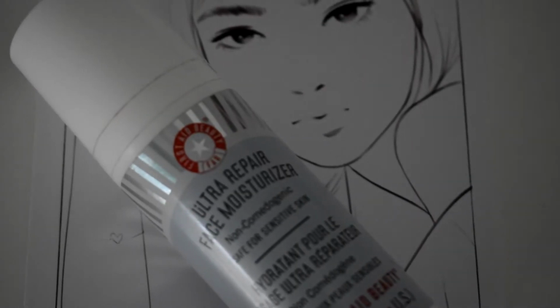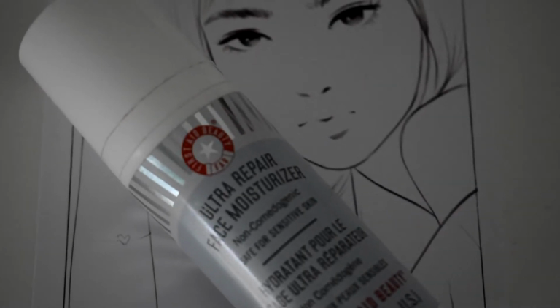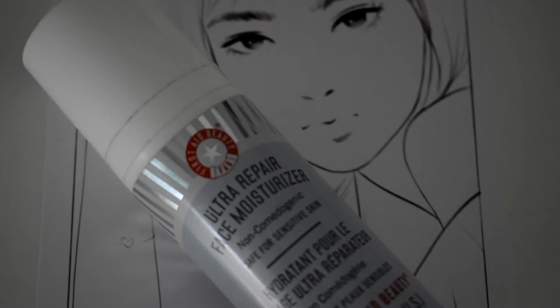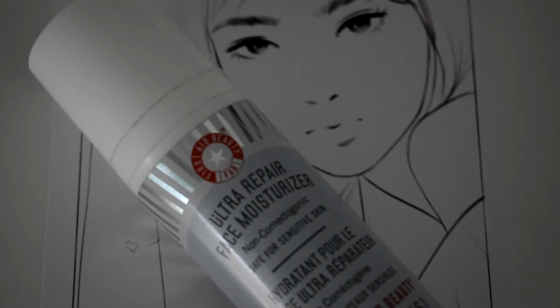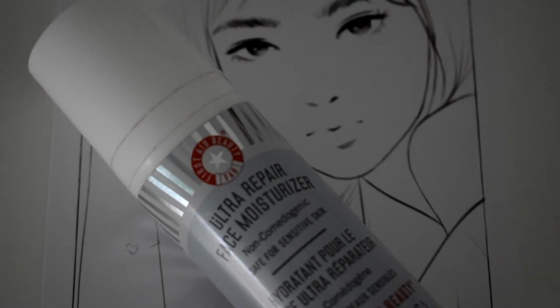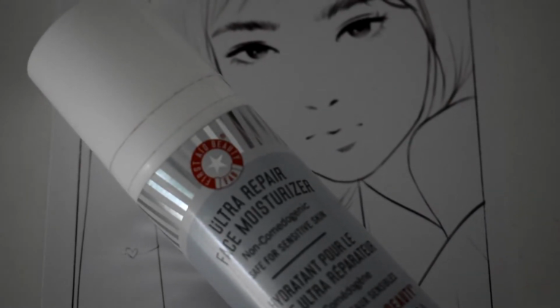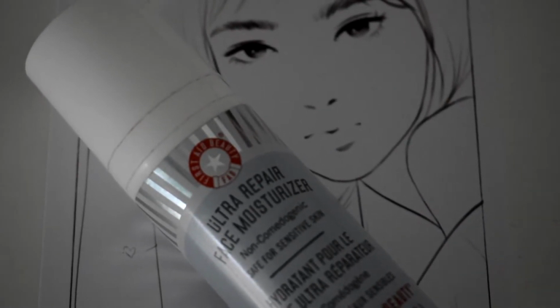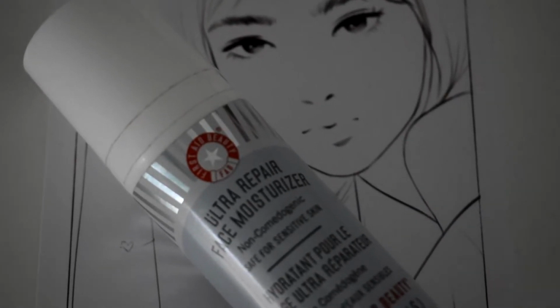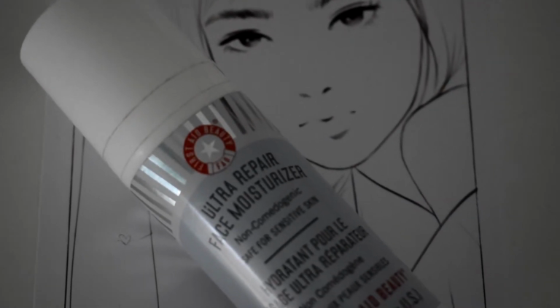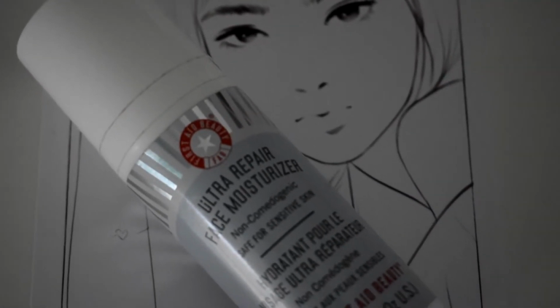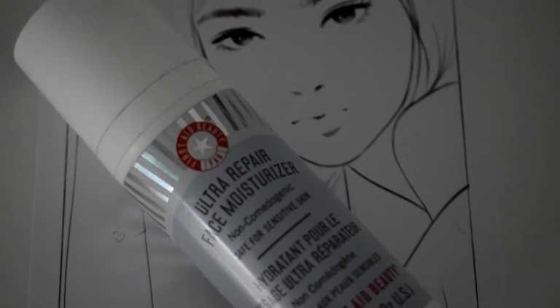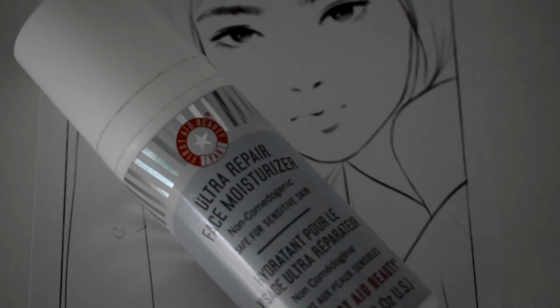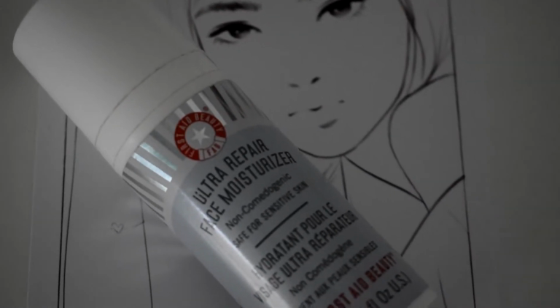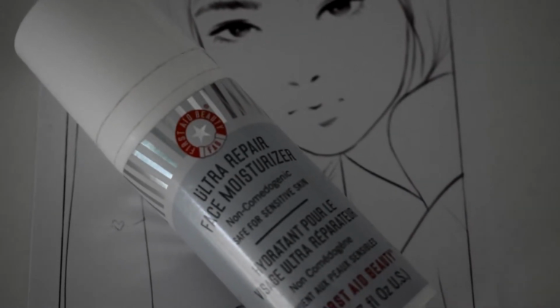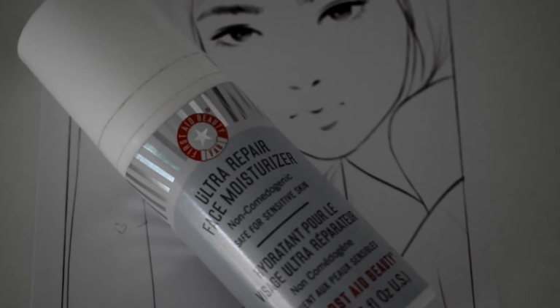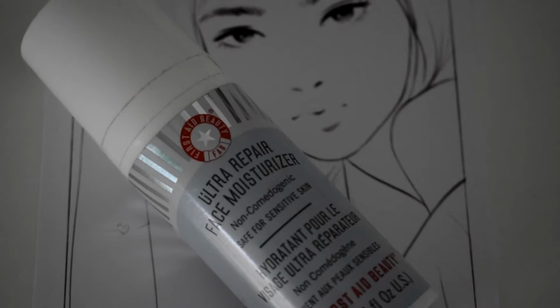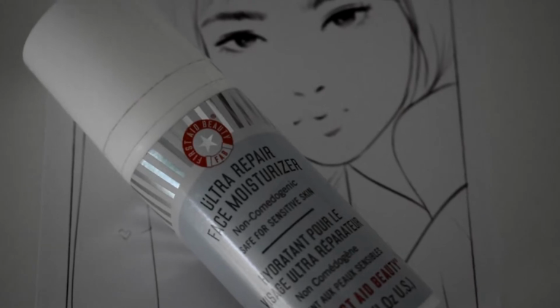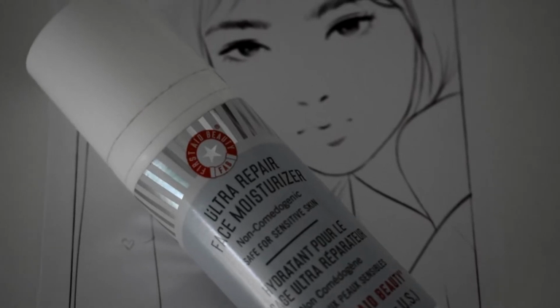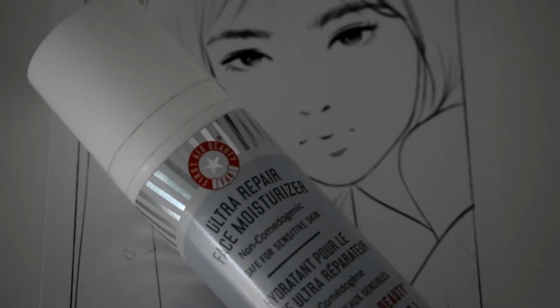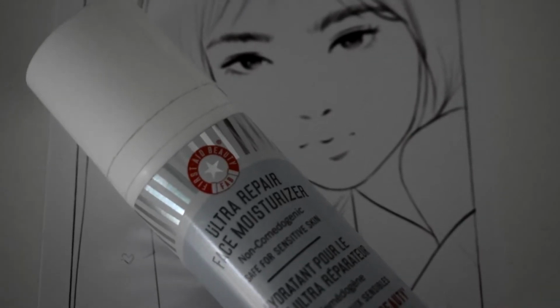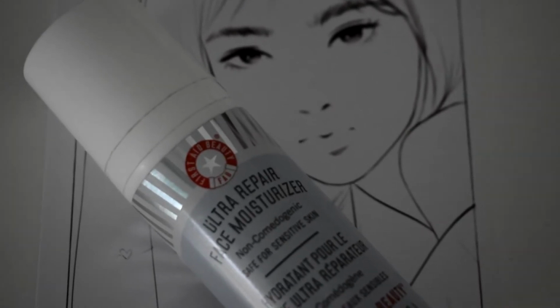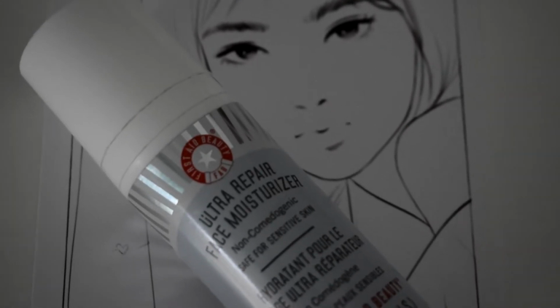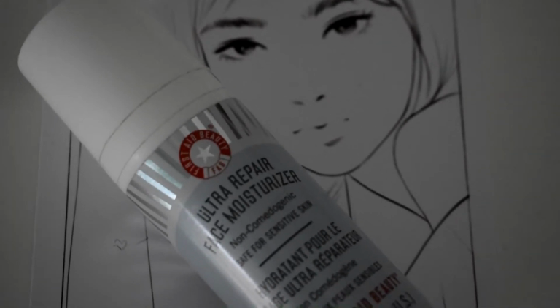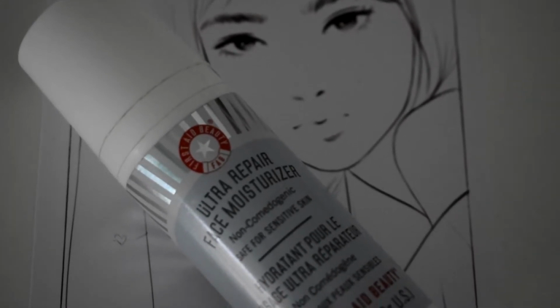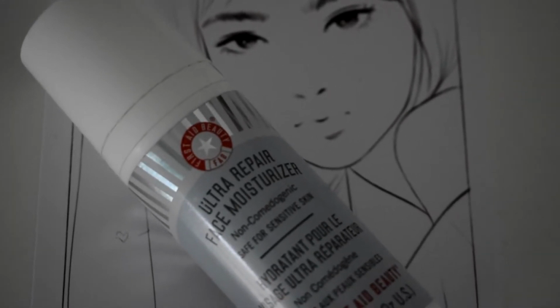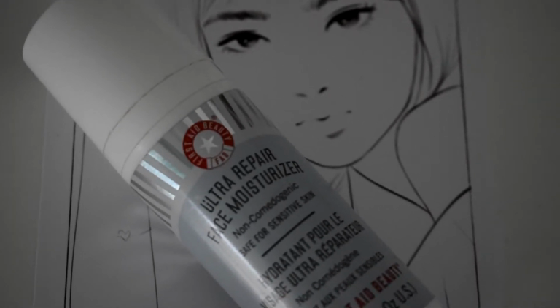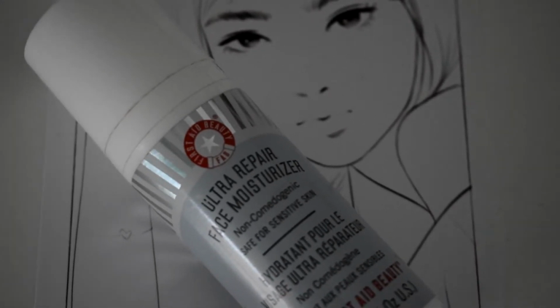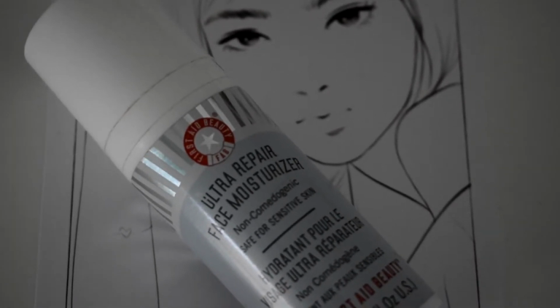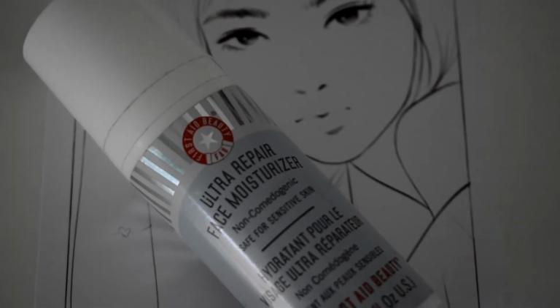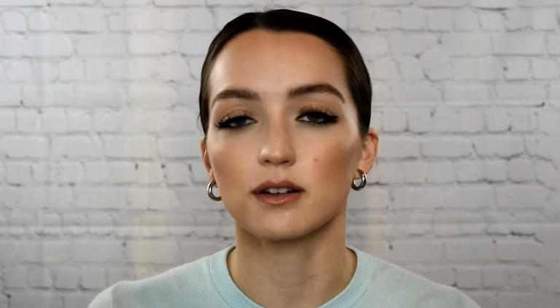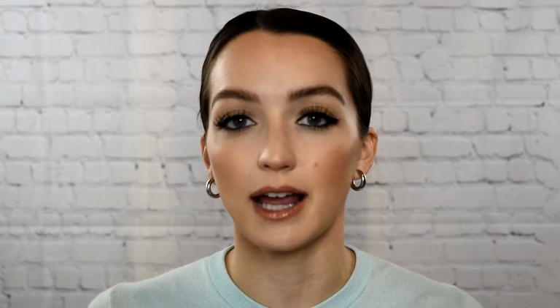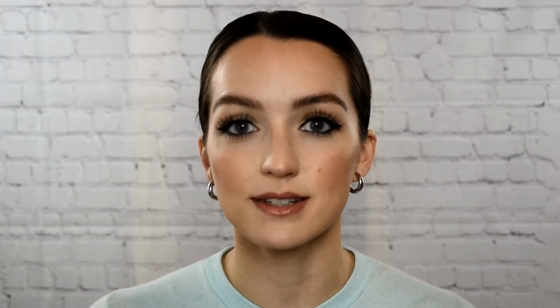This product also wears beautifully under makeup. You can wear it with or without makeup, and you can layer it with sunscreens, primers, all that stuff — it never pills or gets too thick or heavy.